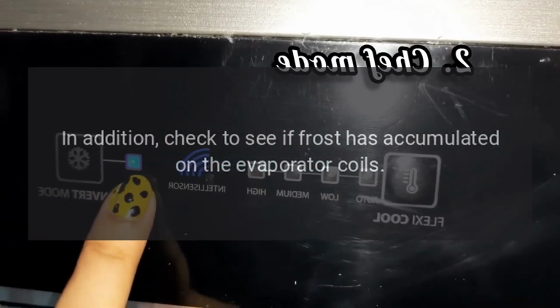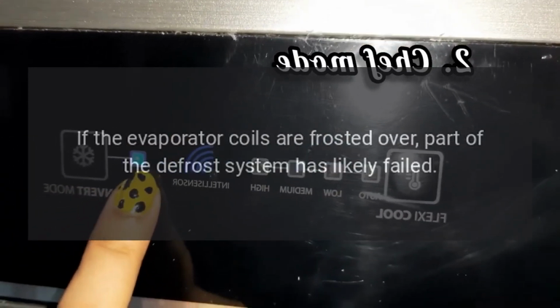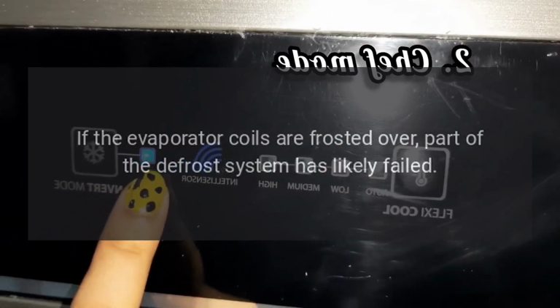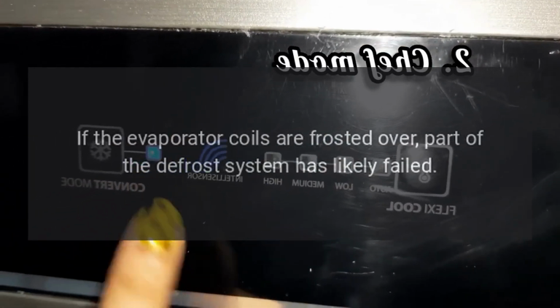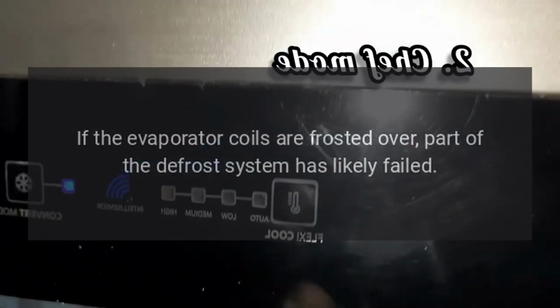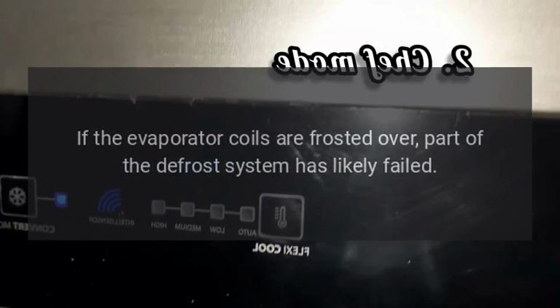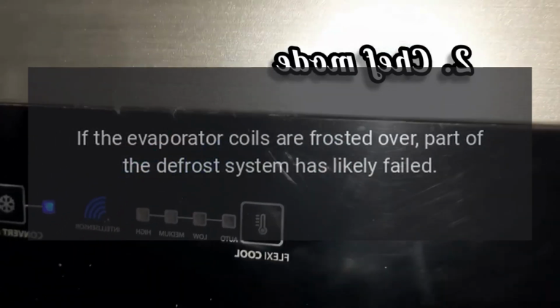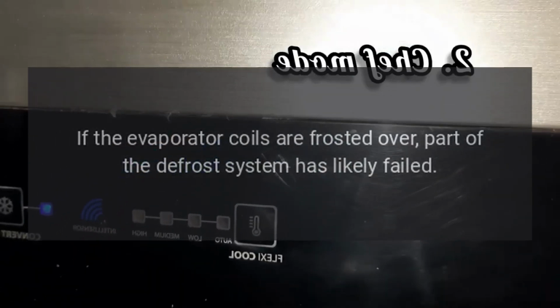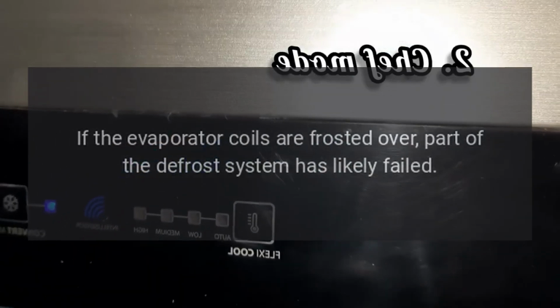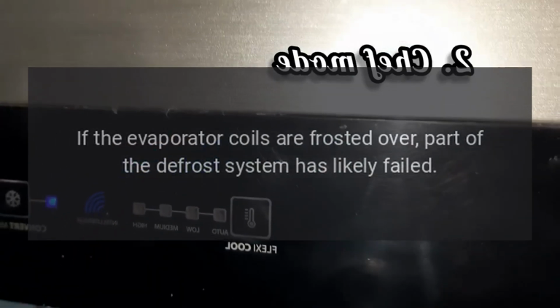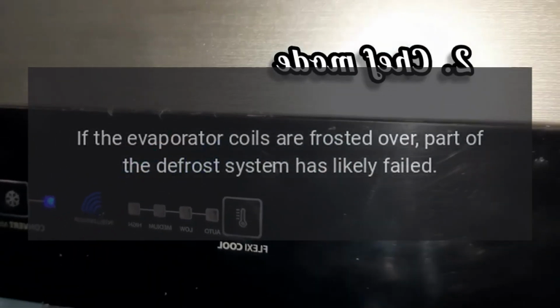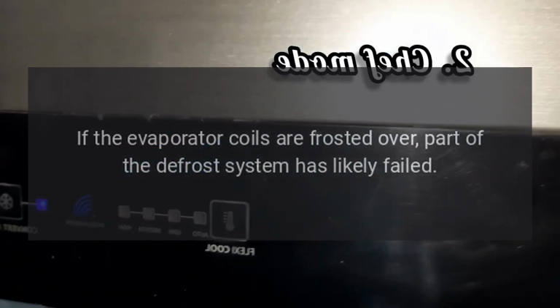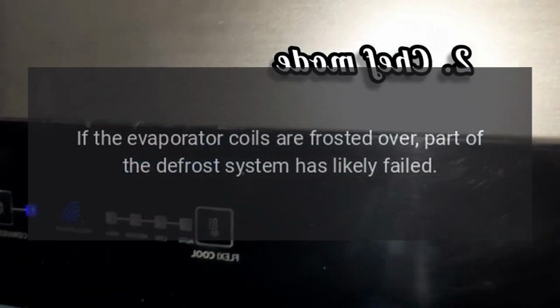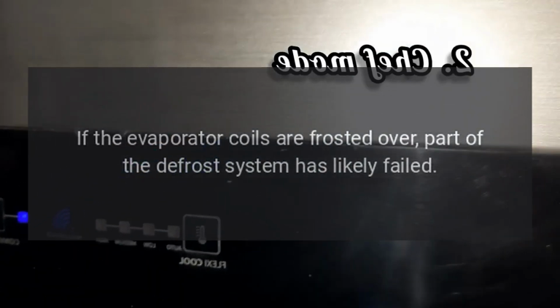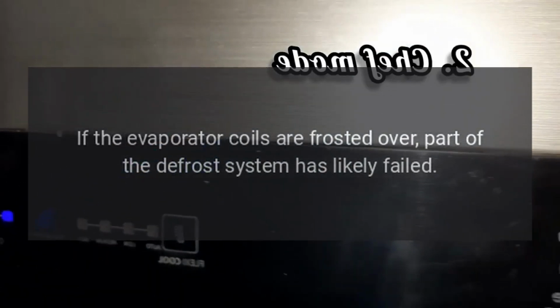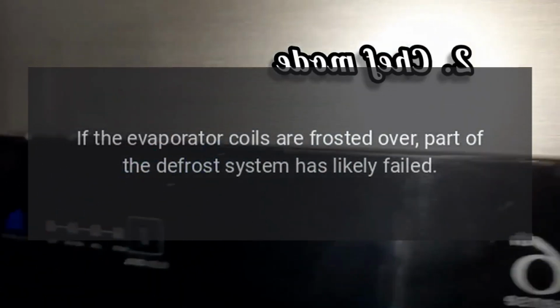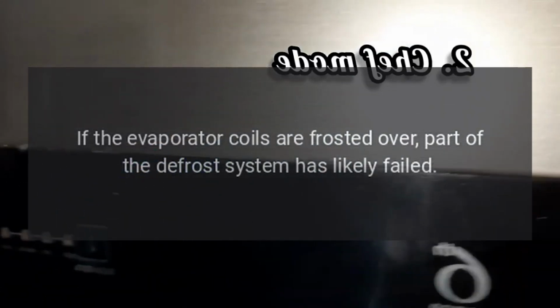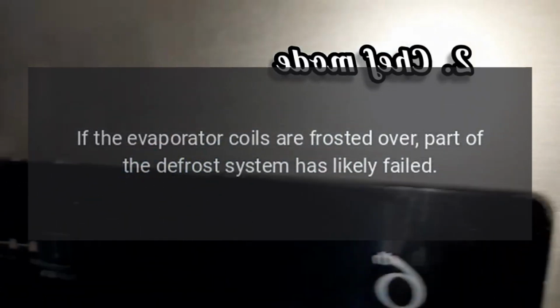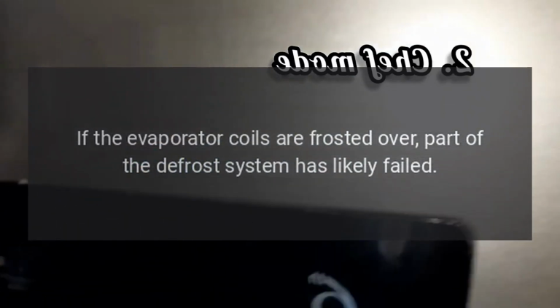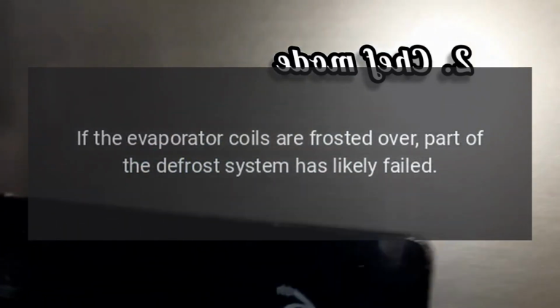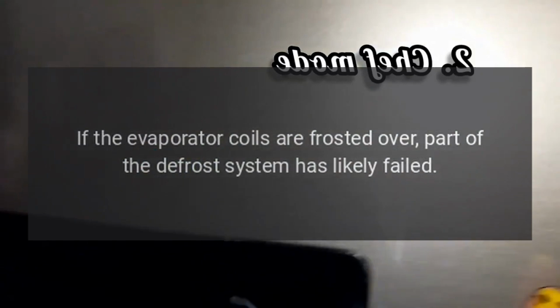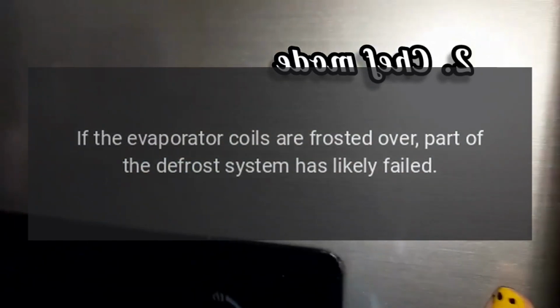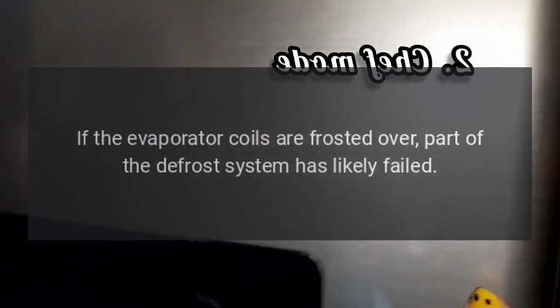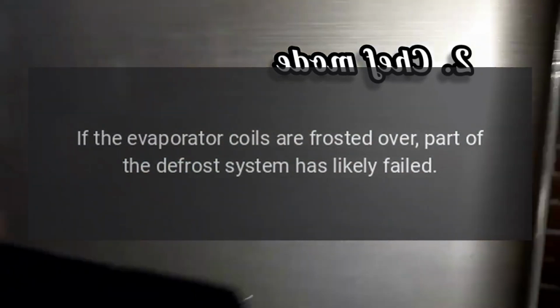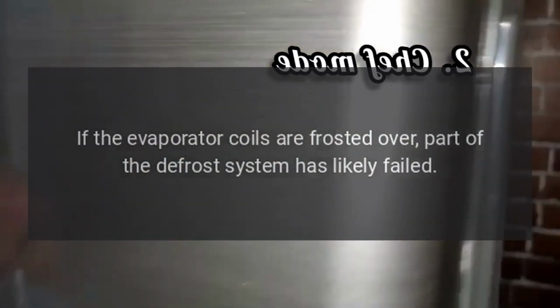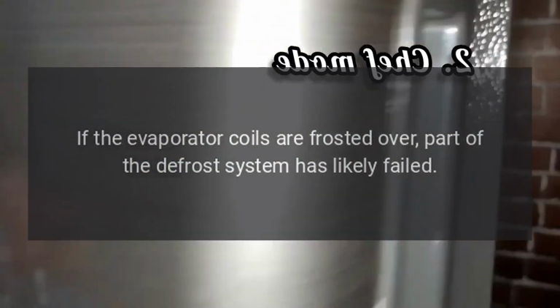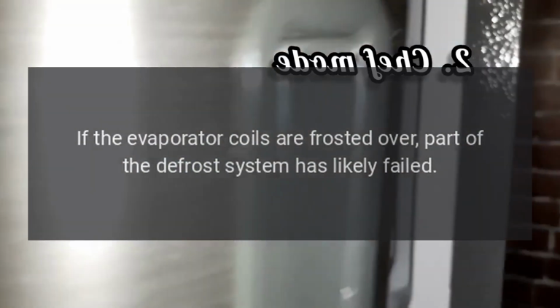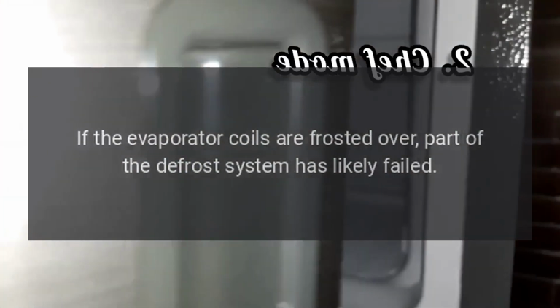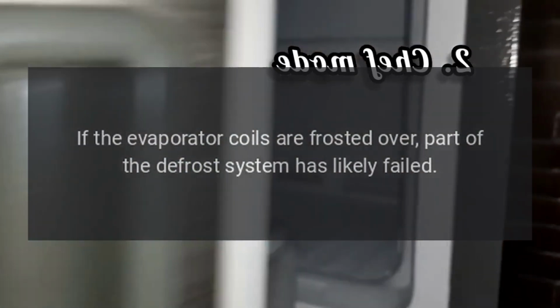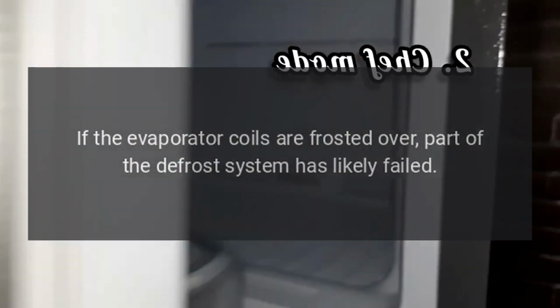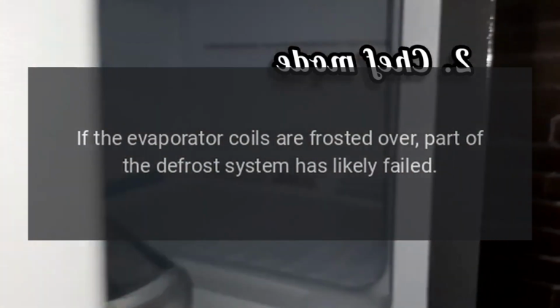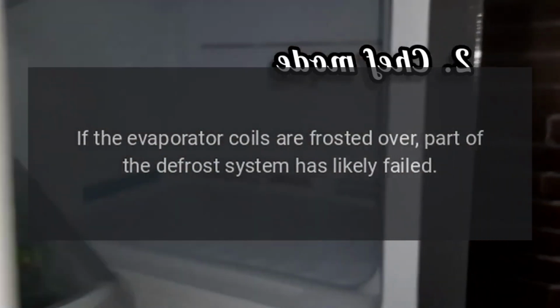In addition, check to see if frost has accumulated on the evaporator coils. If the evaporator coils are frosted over, part of the defrost system has likely failed.